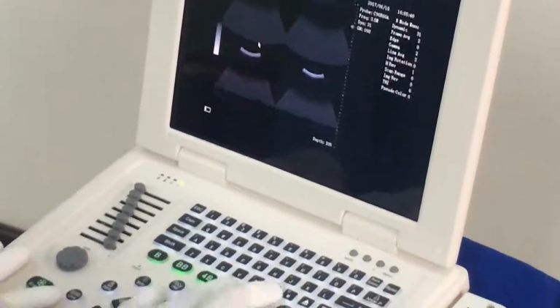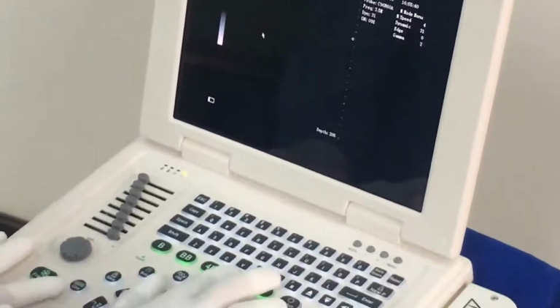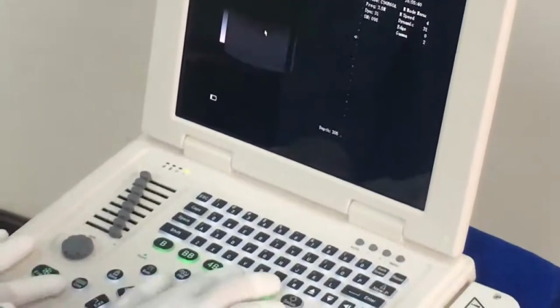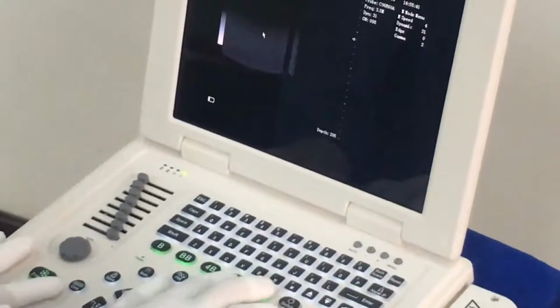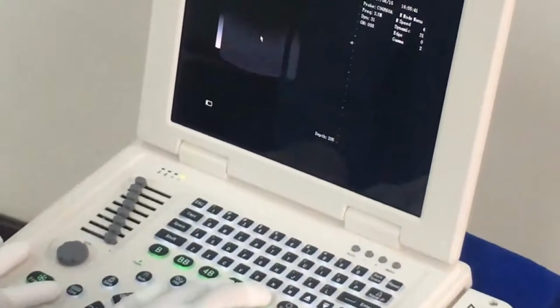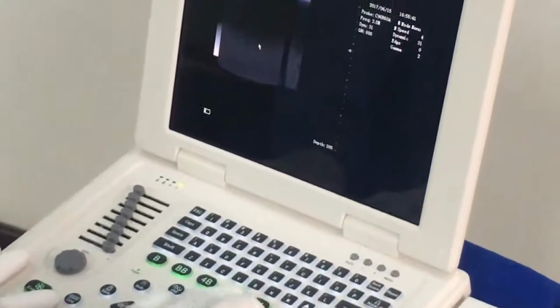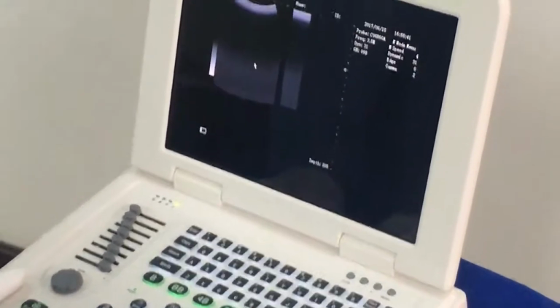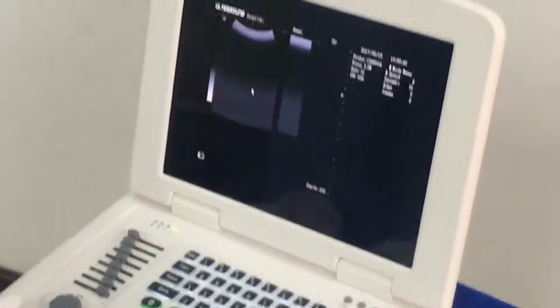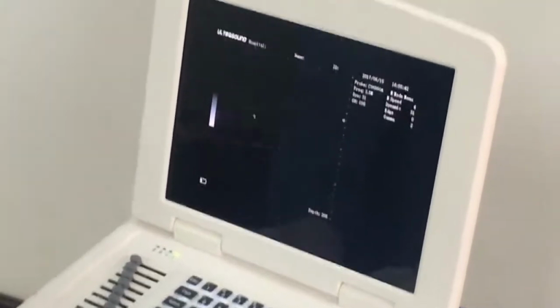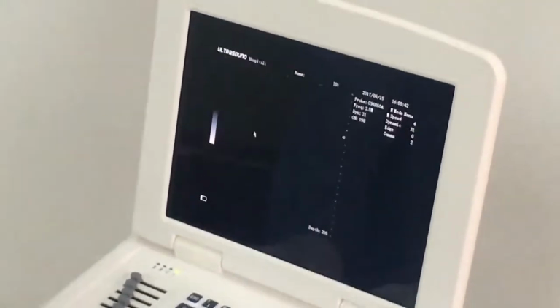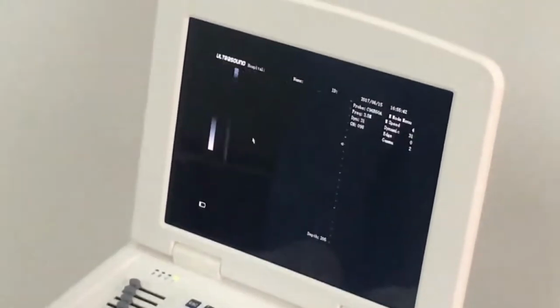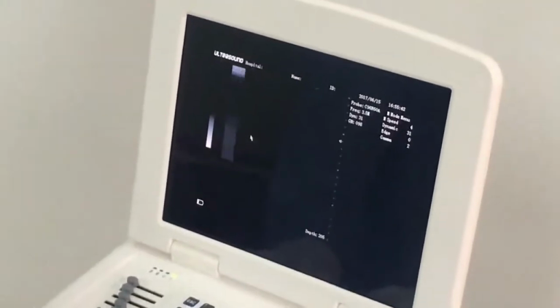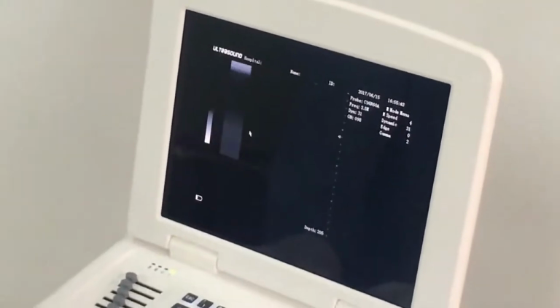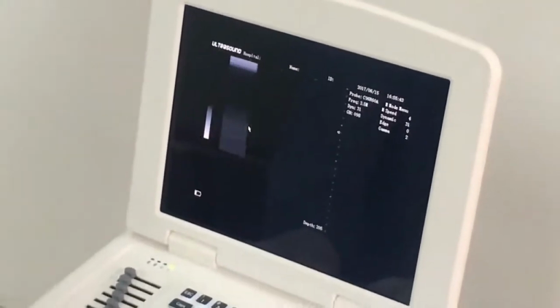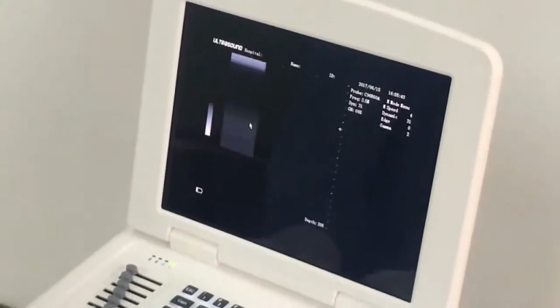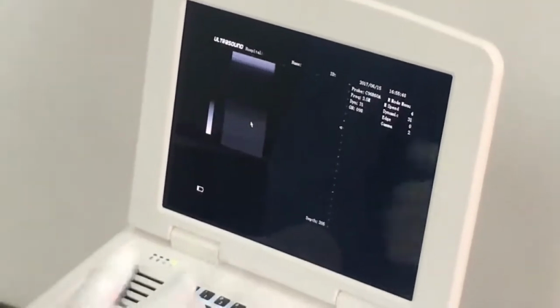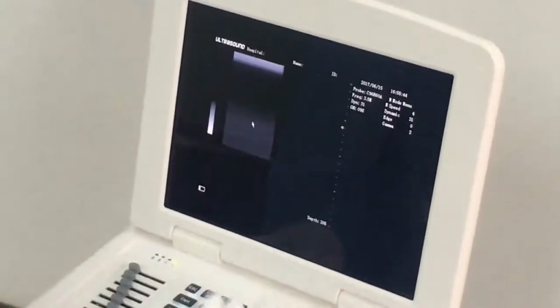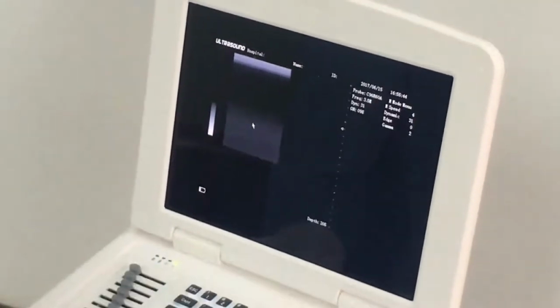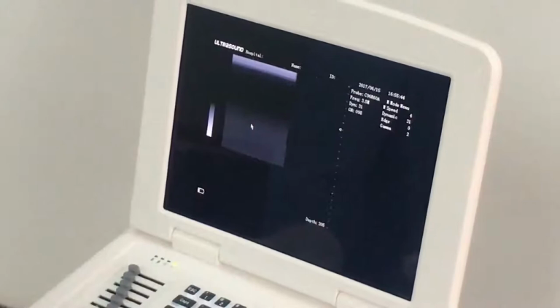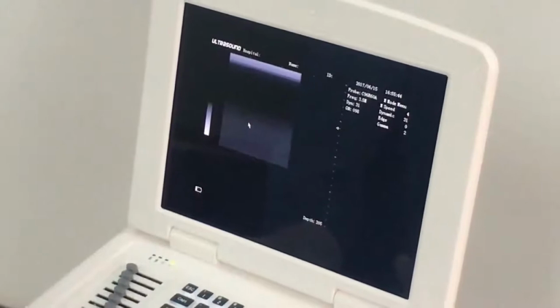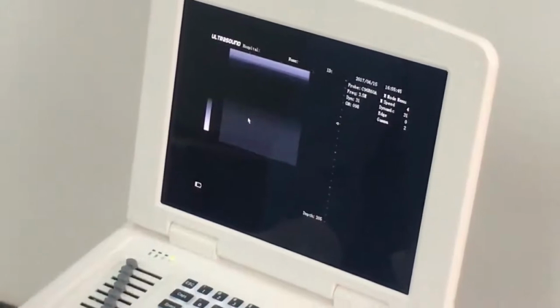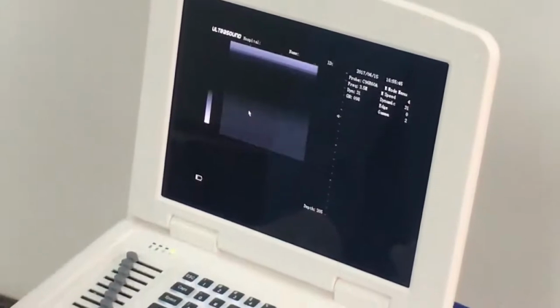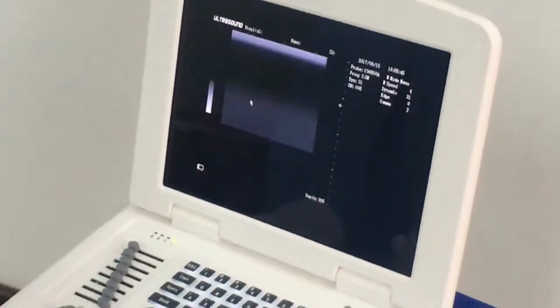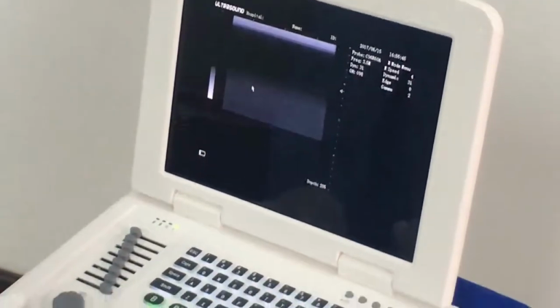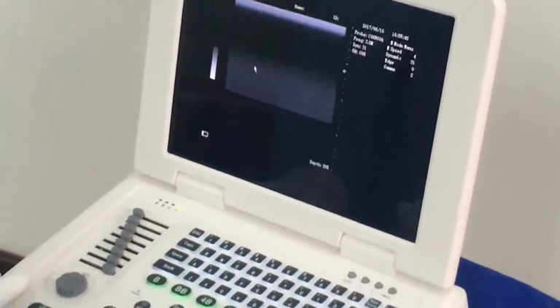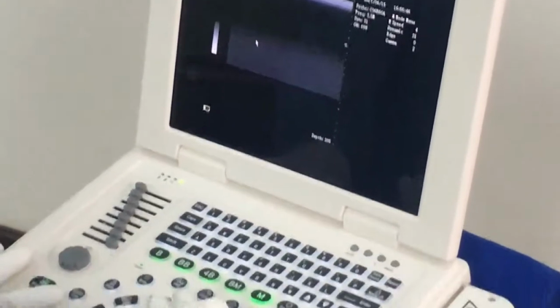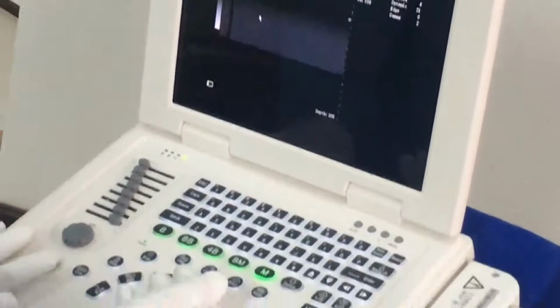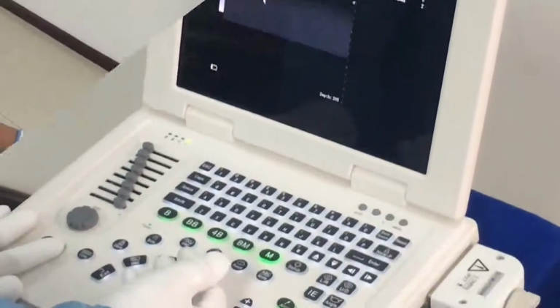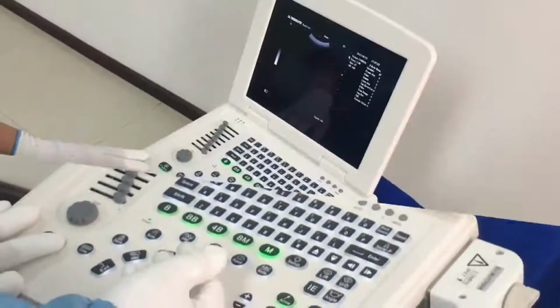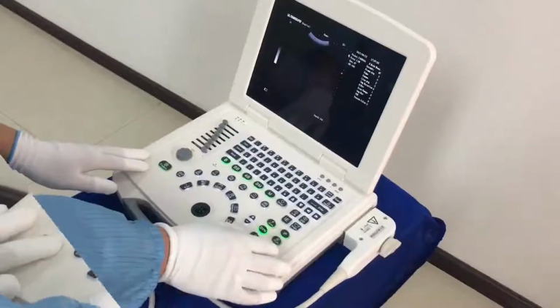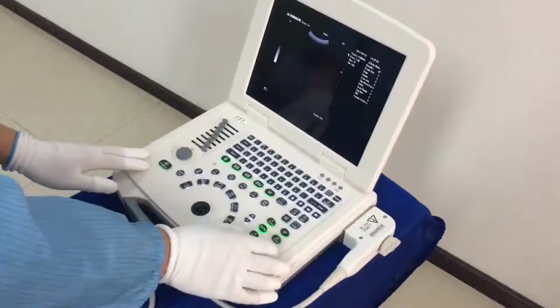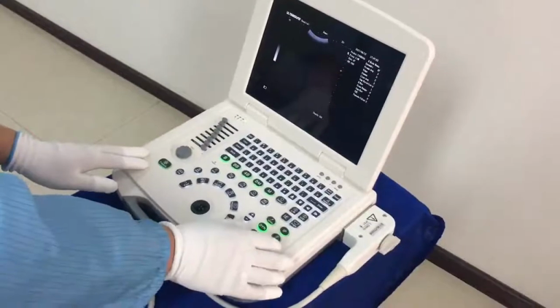In the same way for 4B mode, press this key four times to get four images. Here we also have BM mode and M mode — these two modes are used for cardiology.